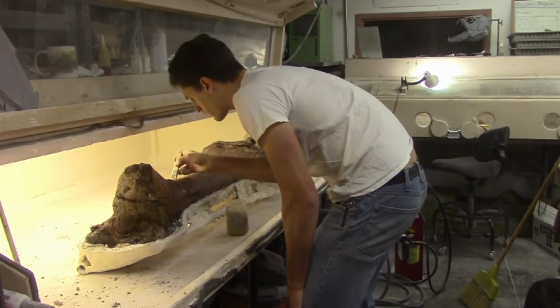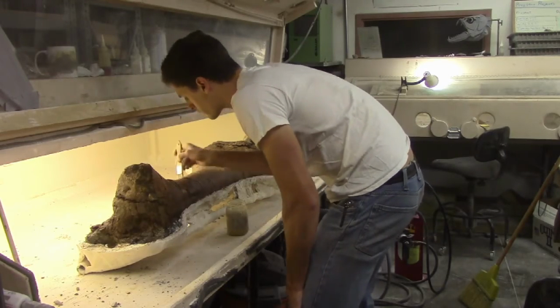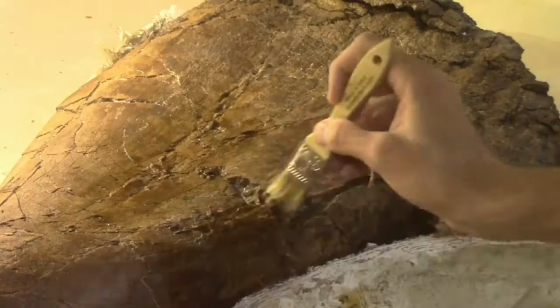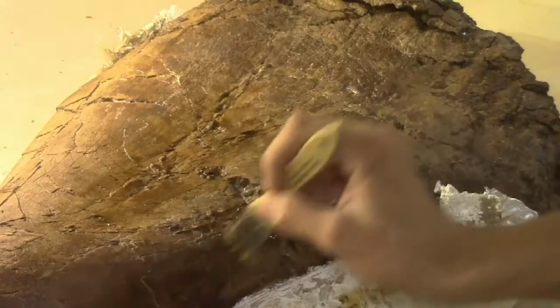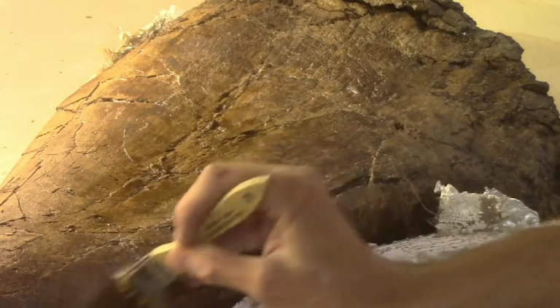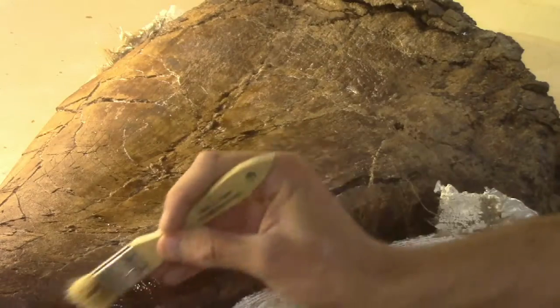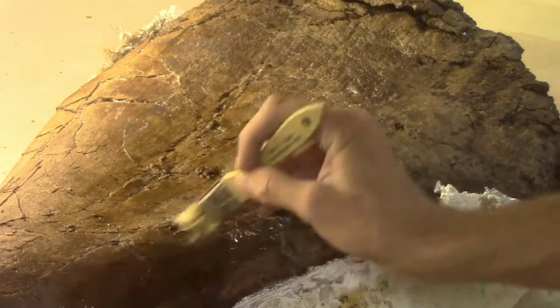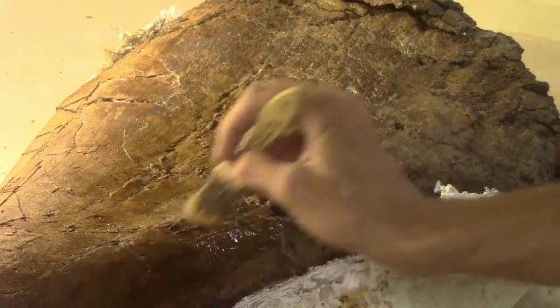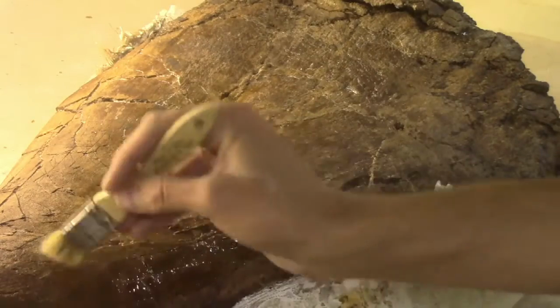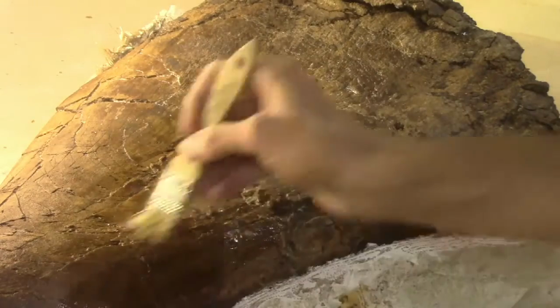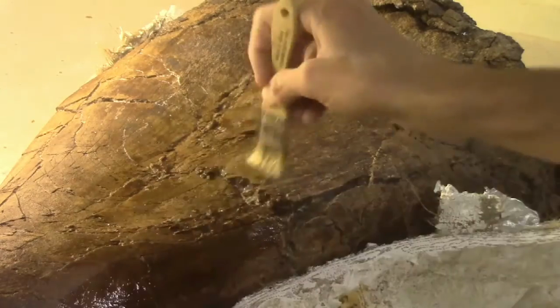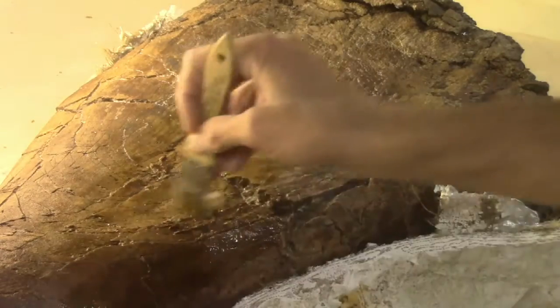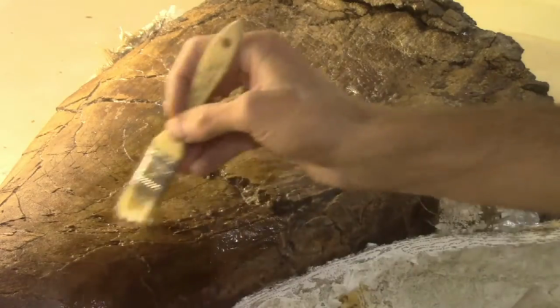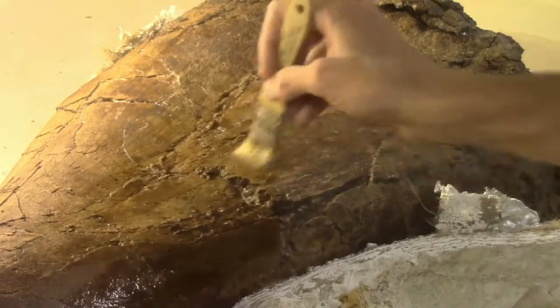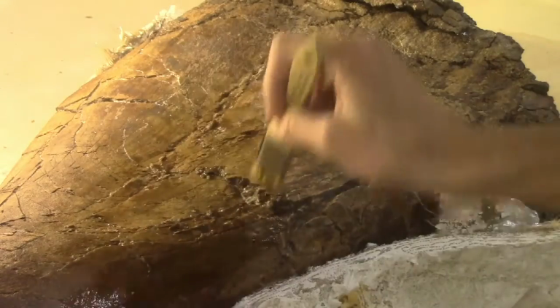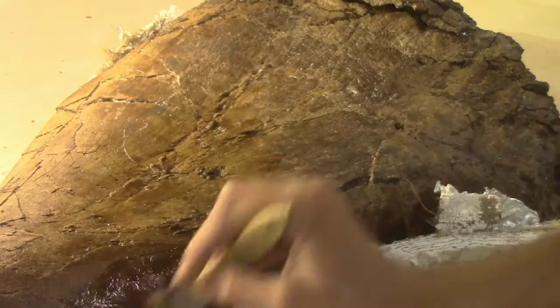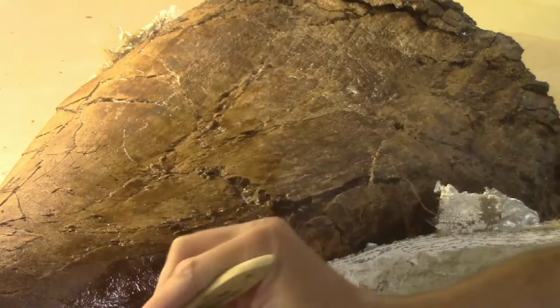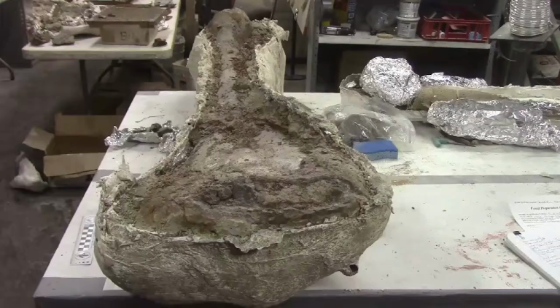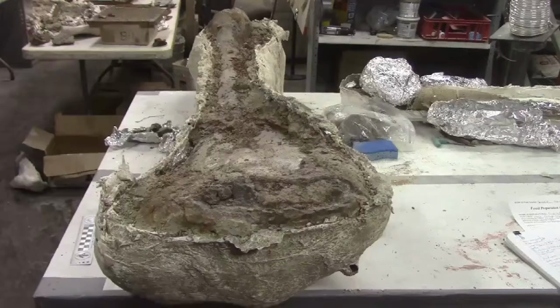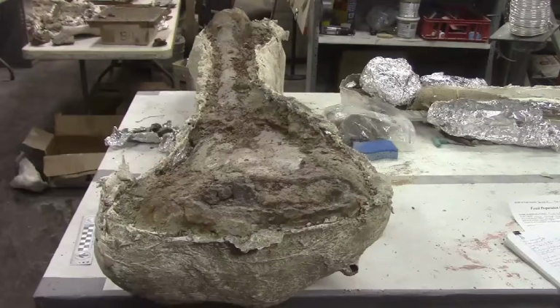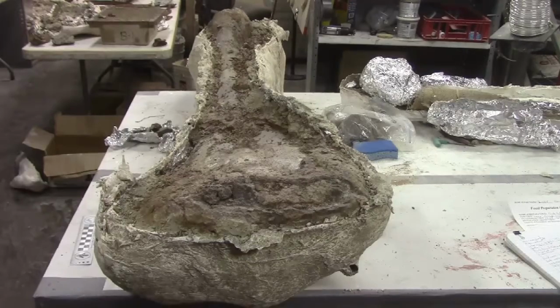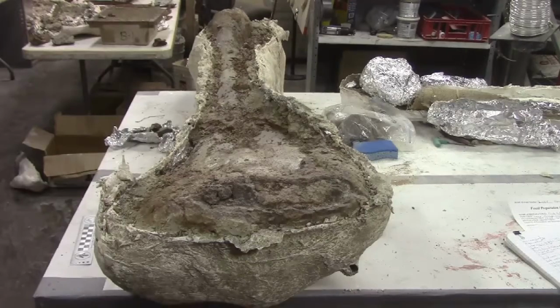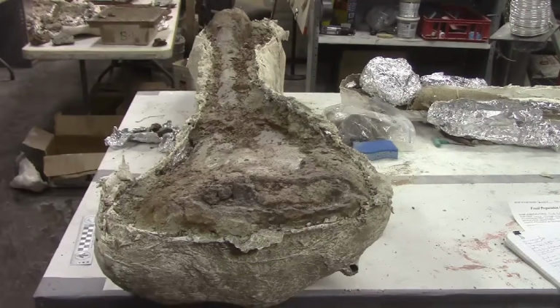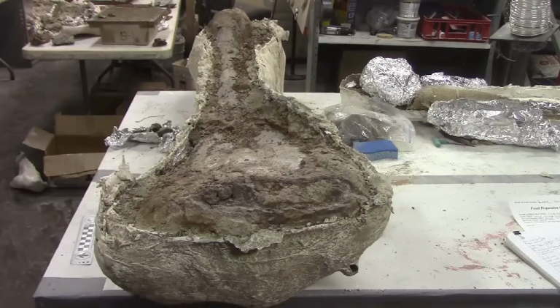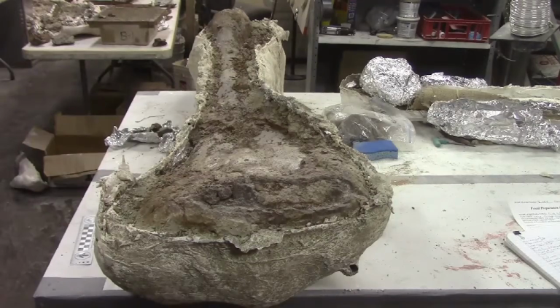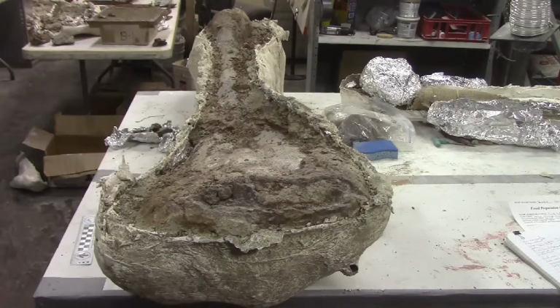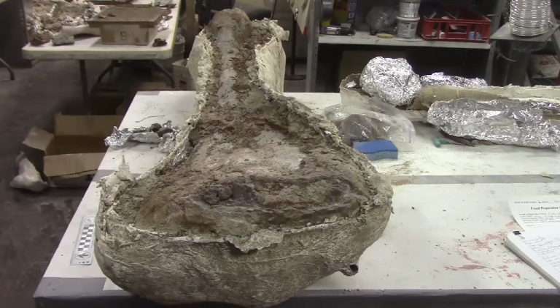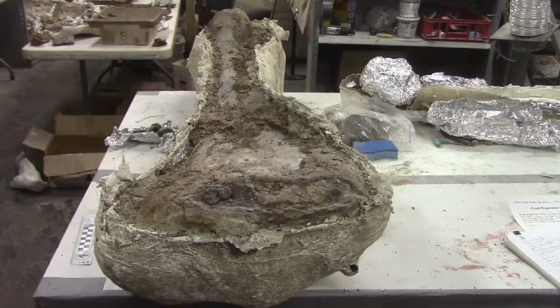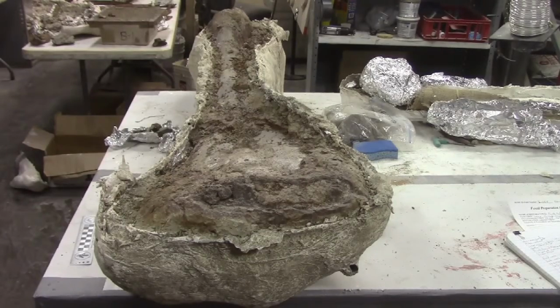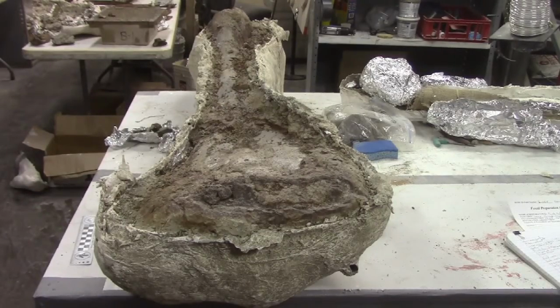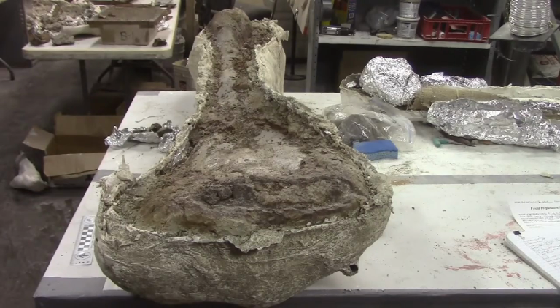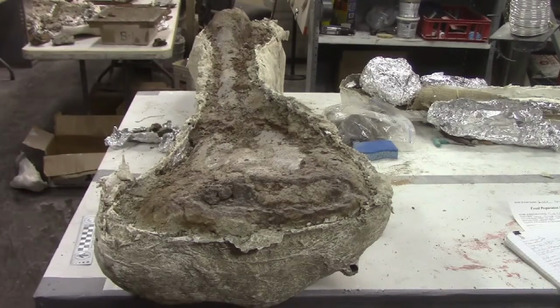When the matrix is cleaned off and the bone is stabilized, we have a nicer looking and easier to study fossil.